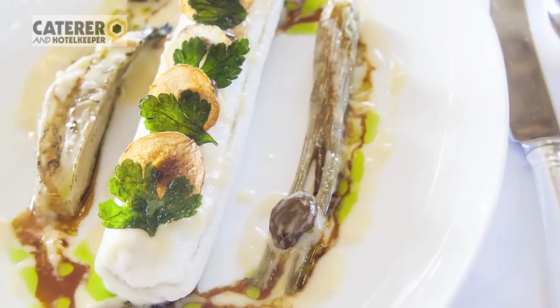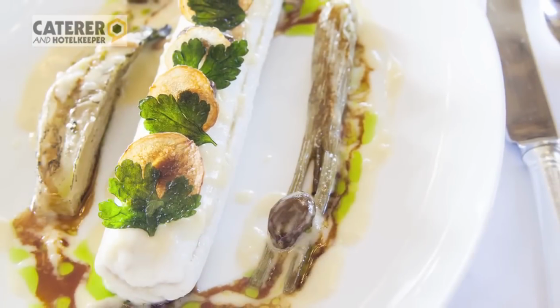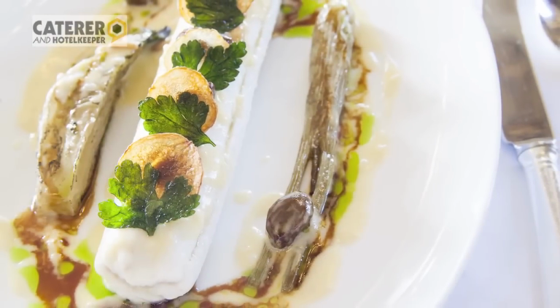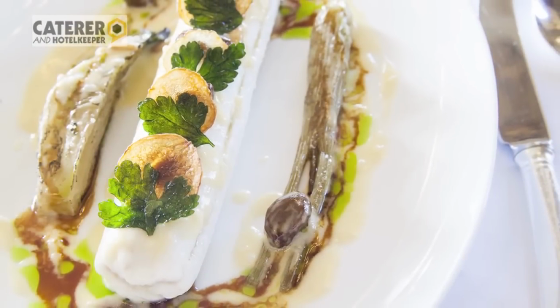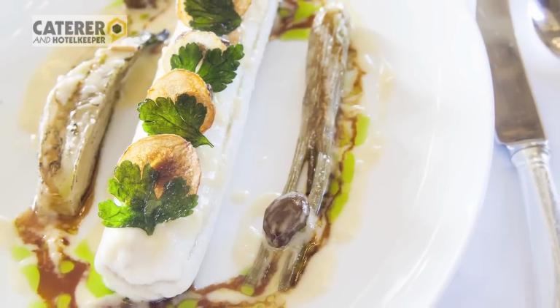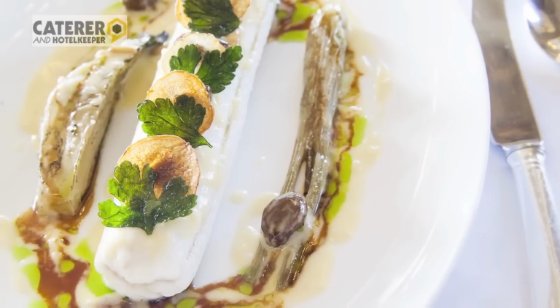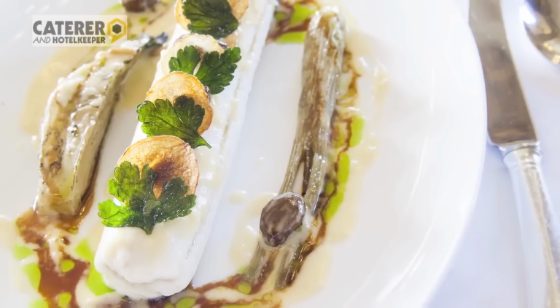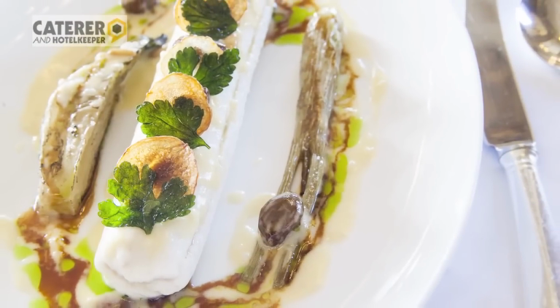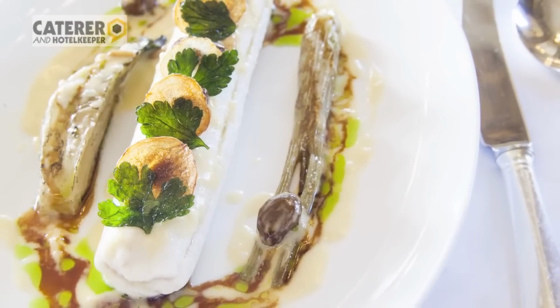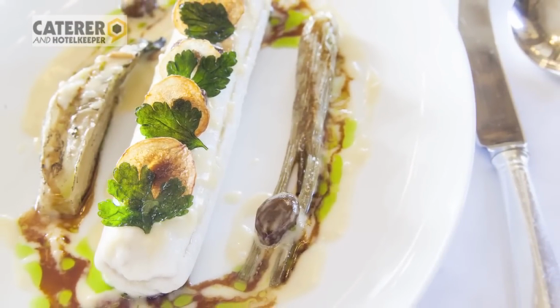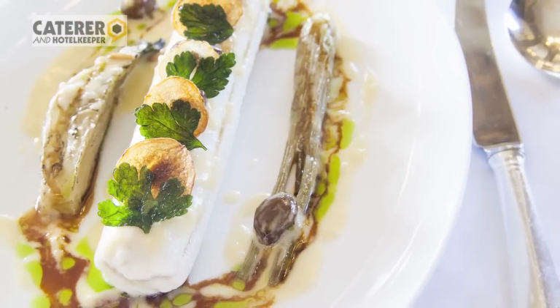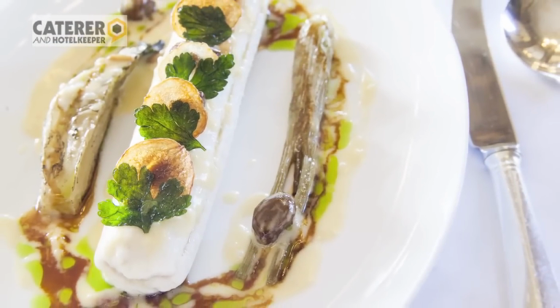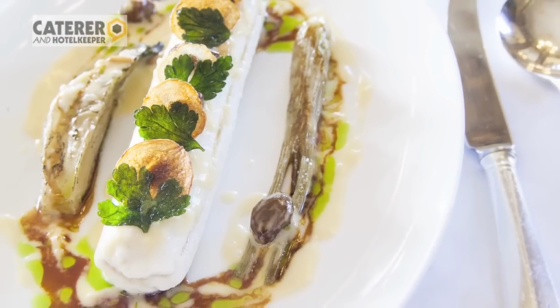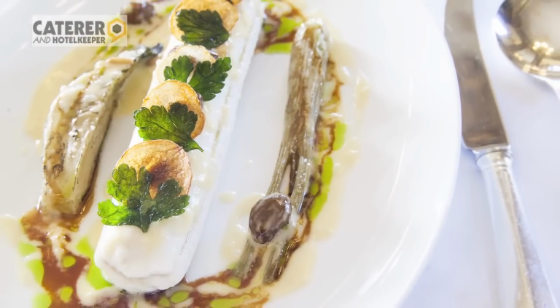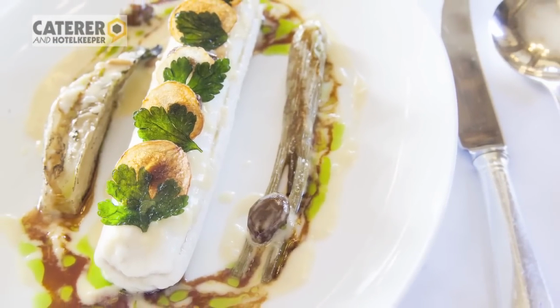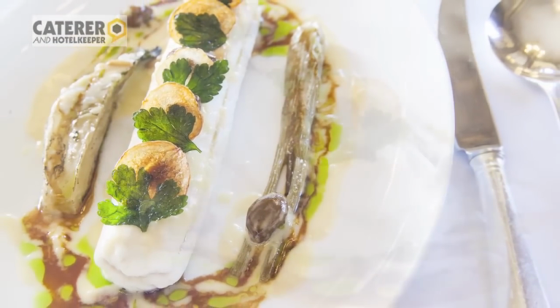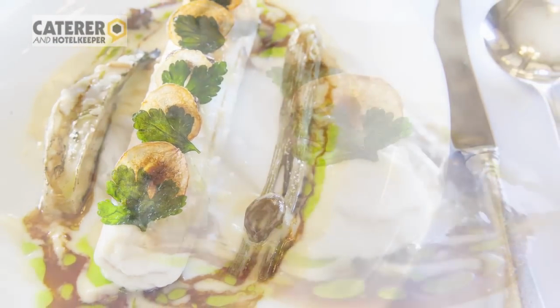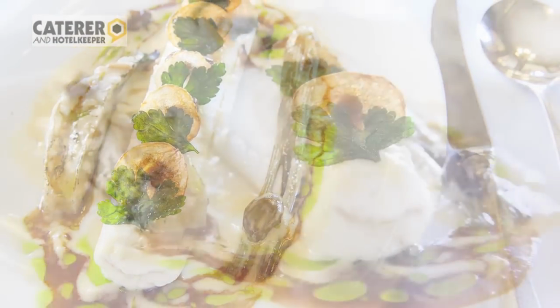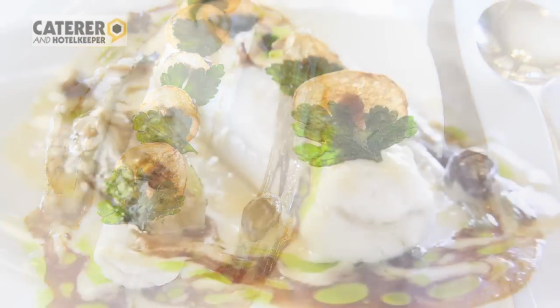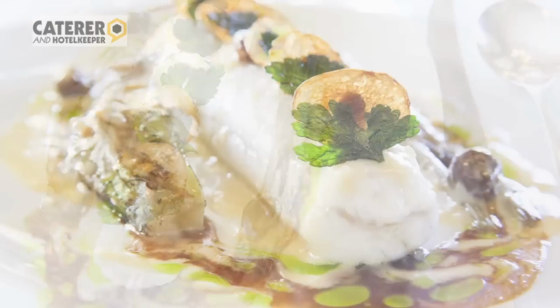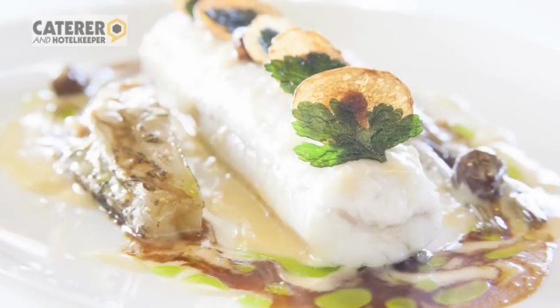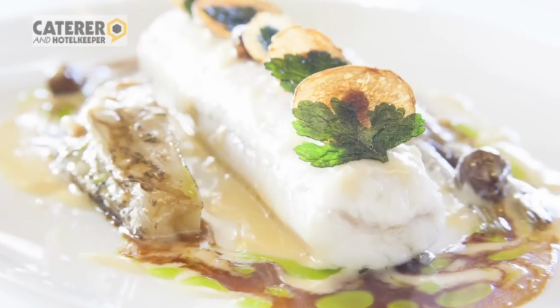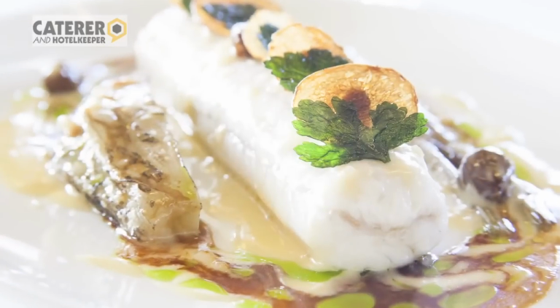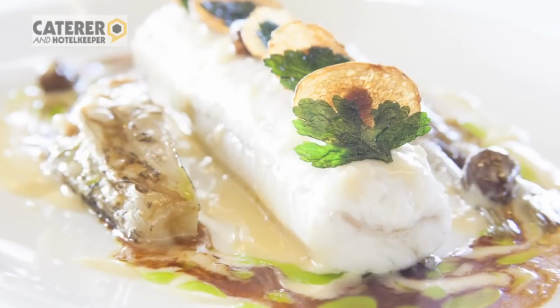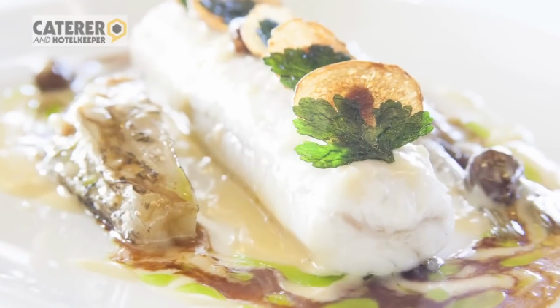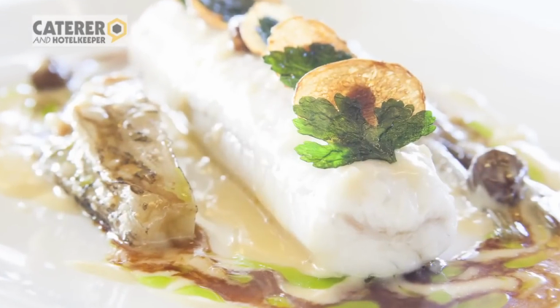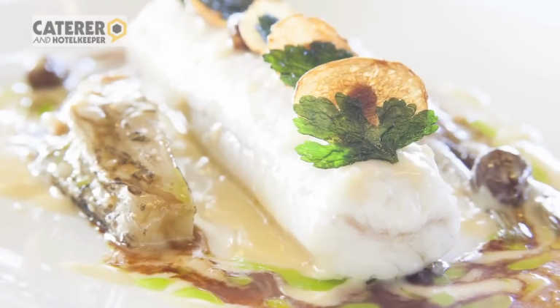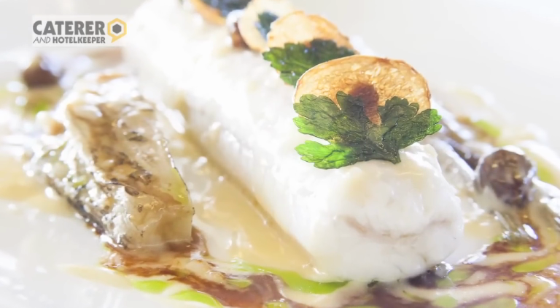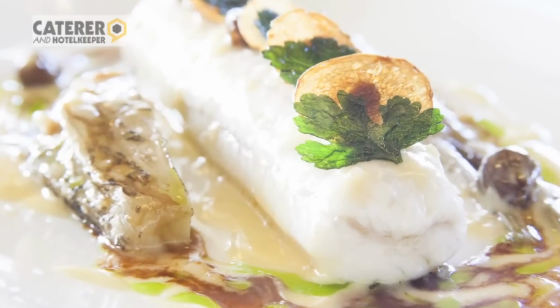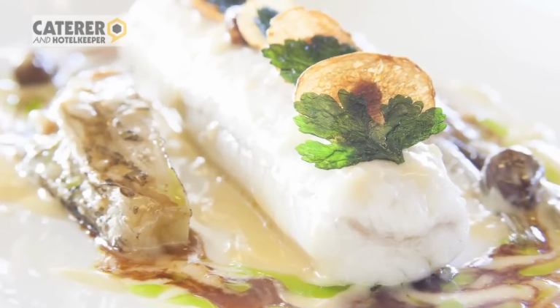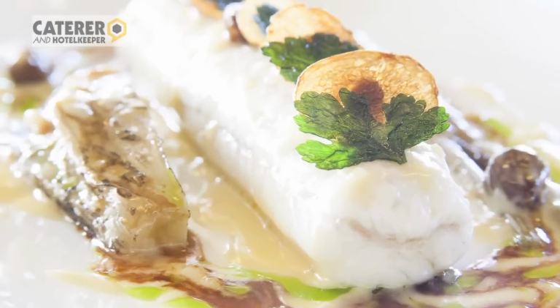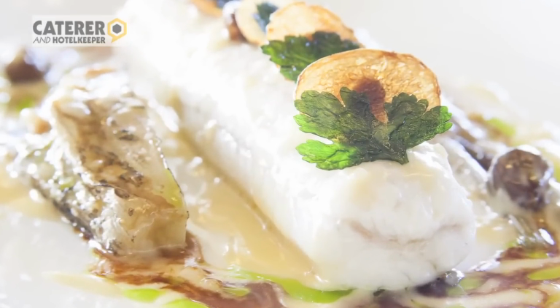That is my take at Cliveden House on the classical Dover Sole Véronique. Thanks for joining us.